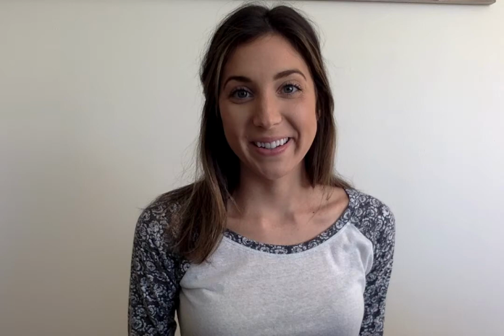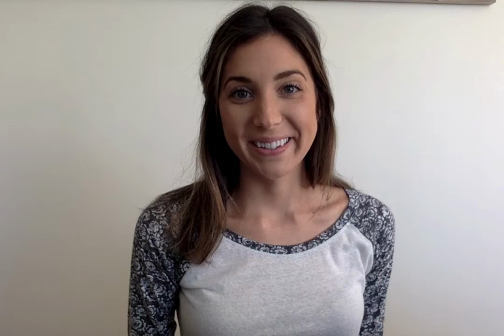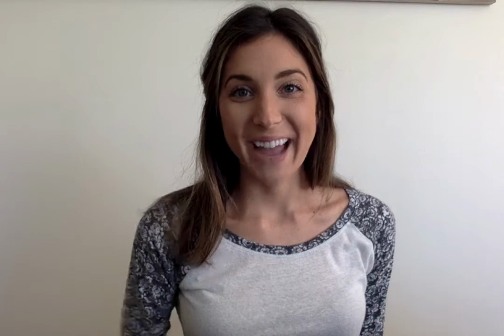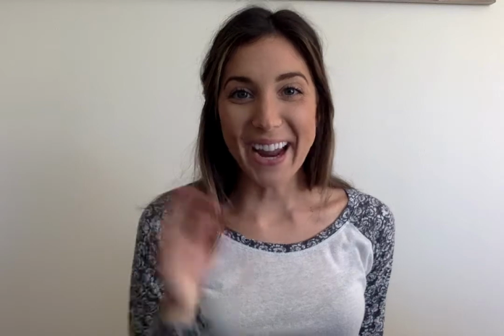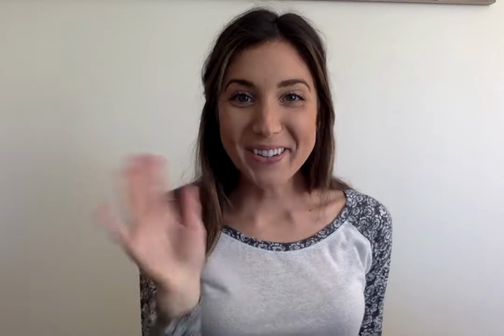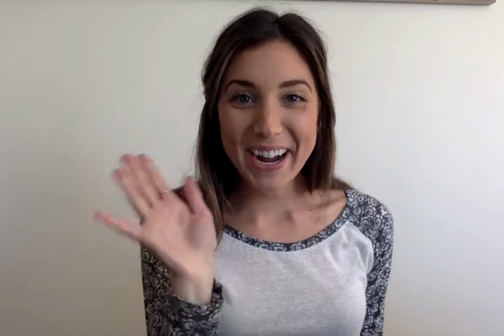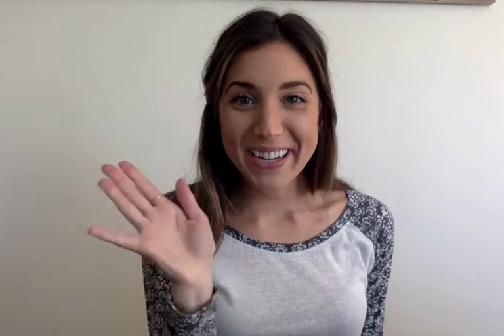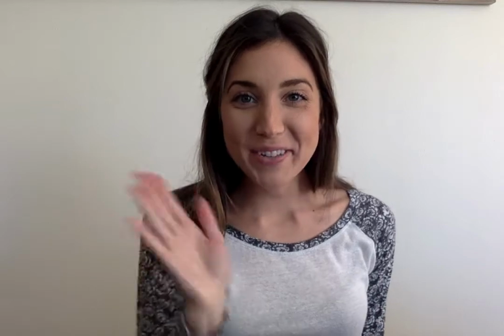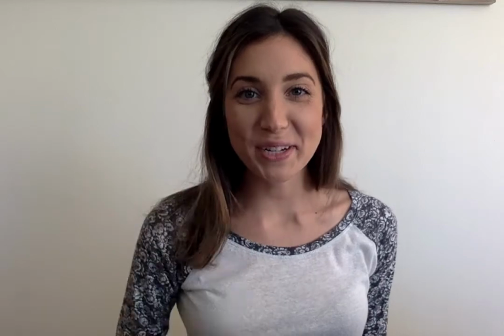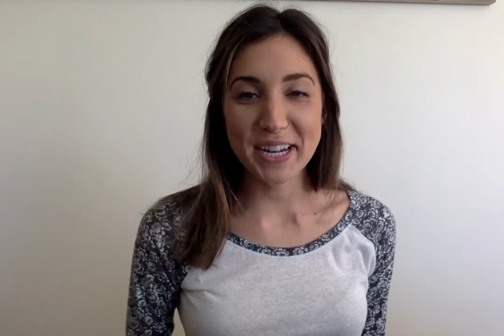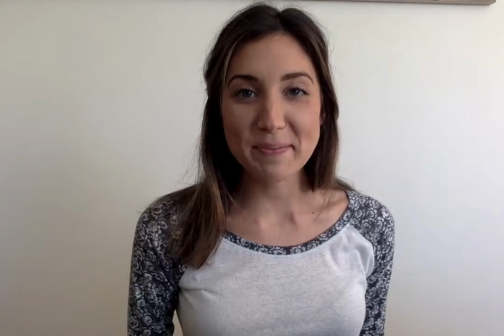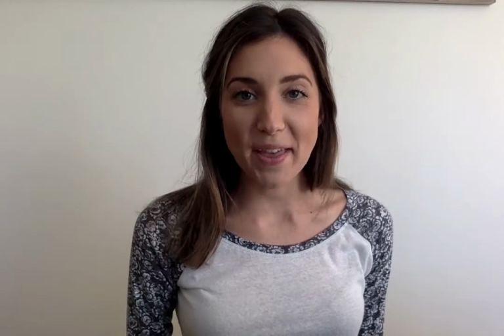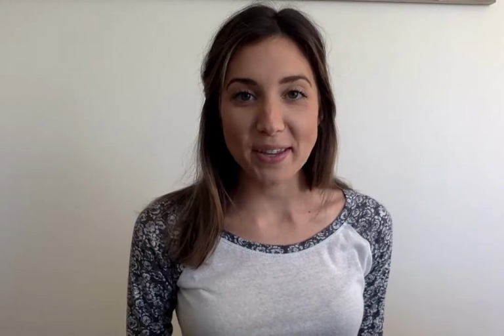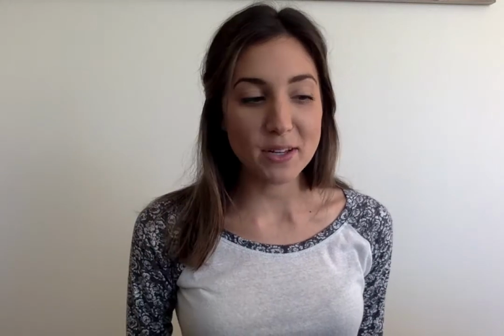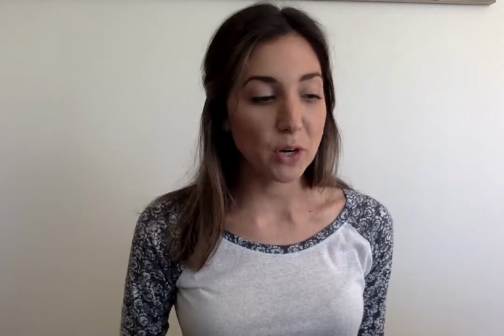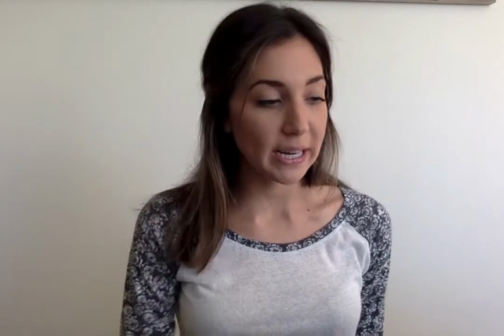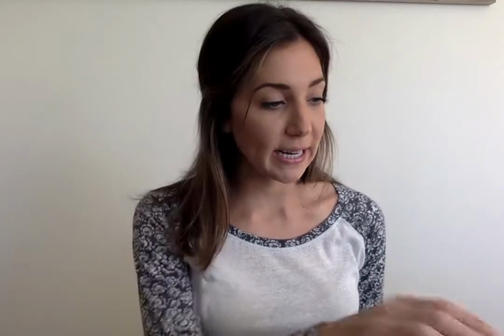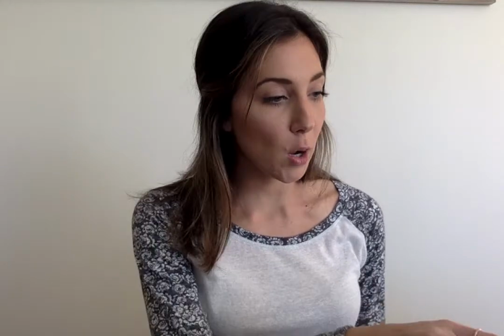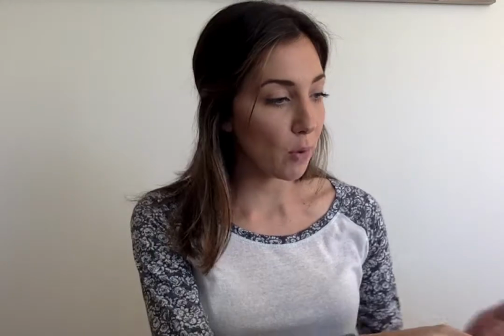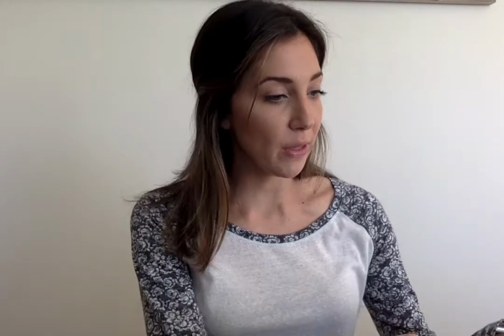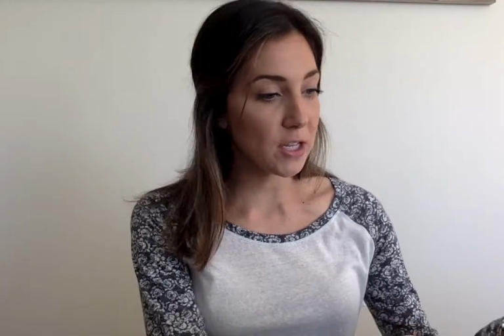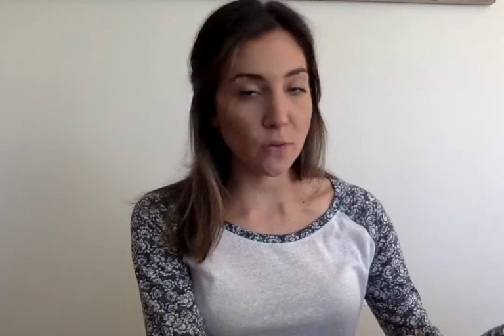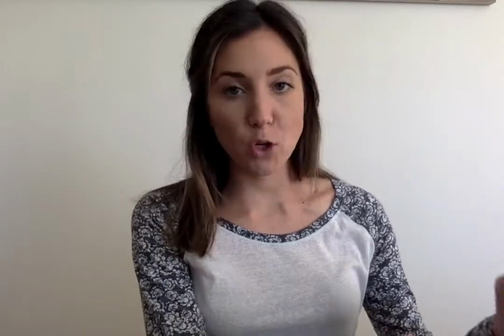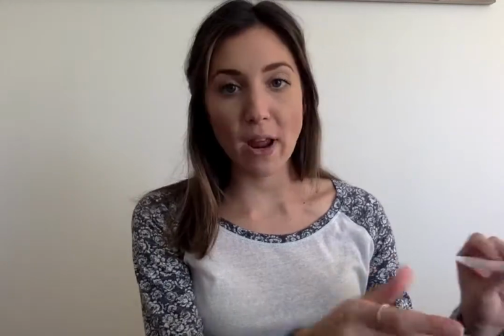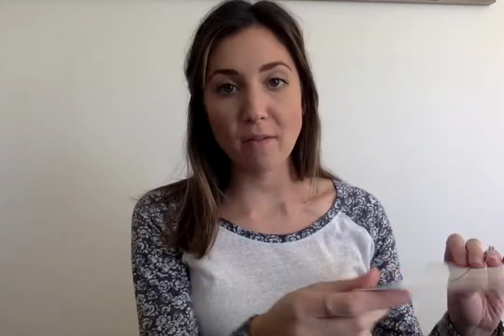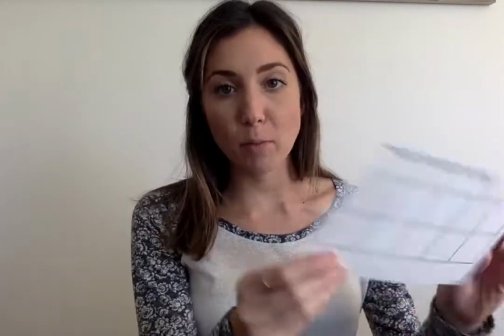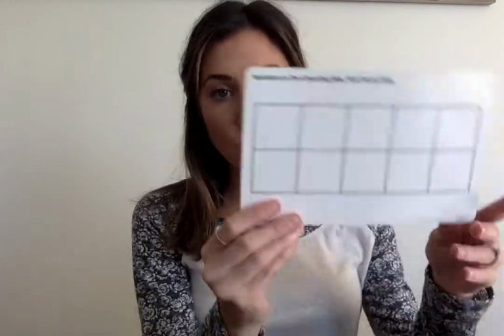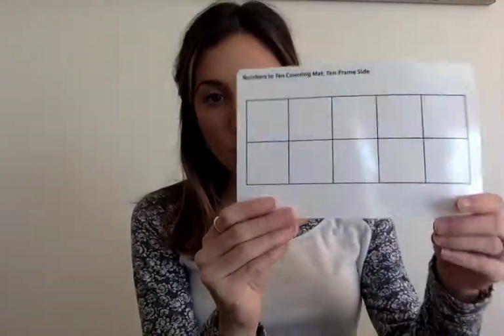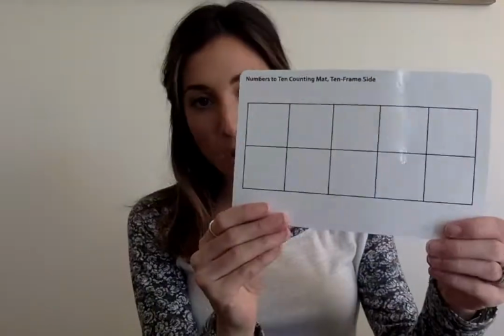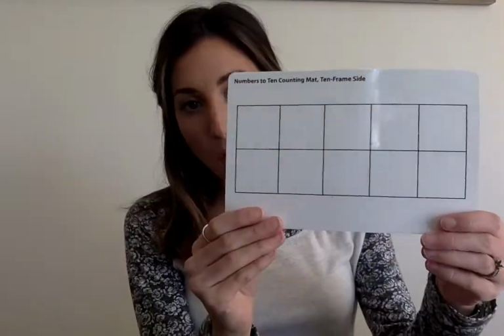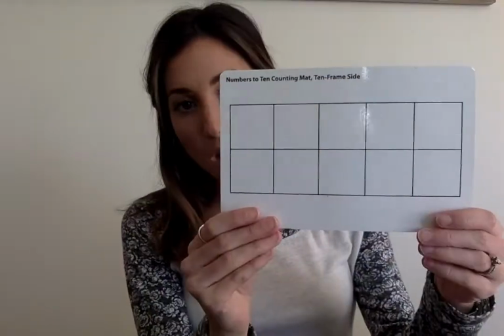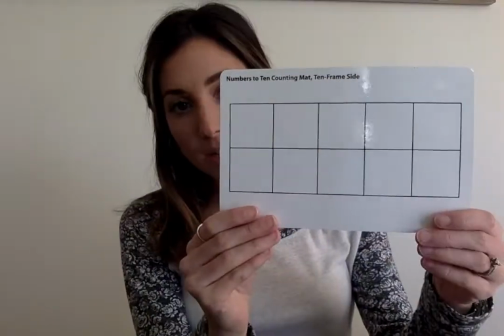Hi, you guys! For today's math lesson, we're going to need a couple things. So if you don't have them, go to your math box.